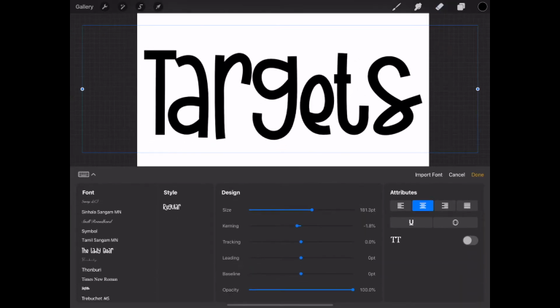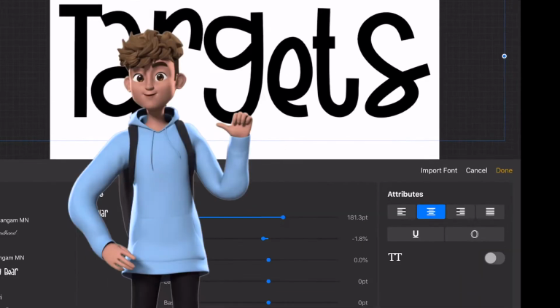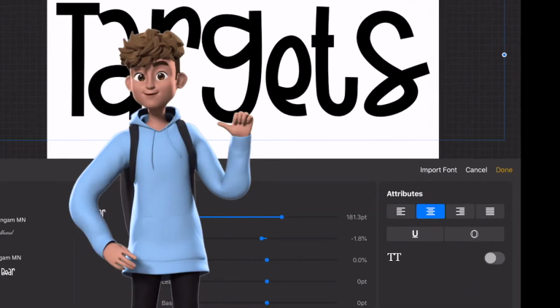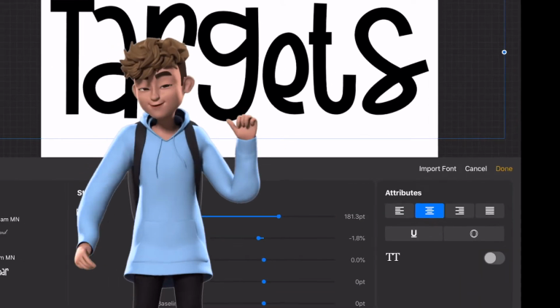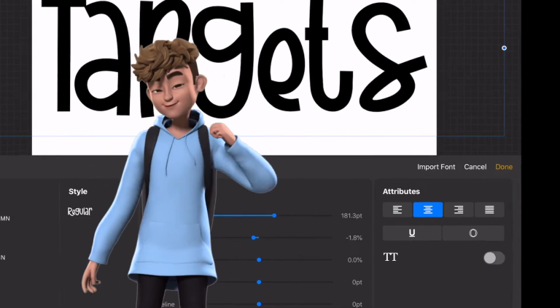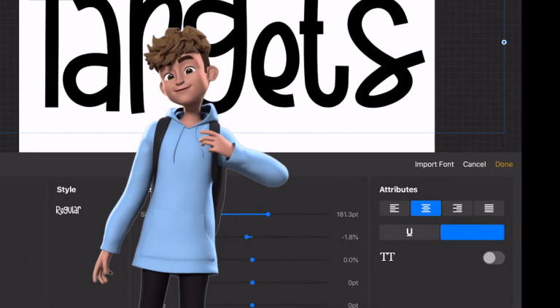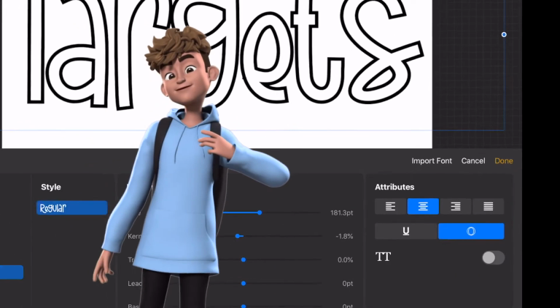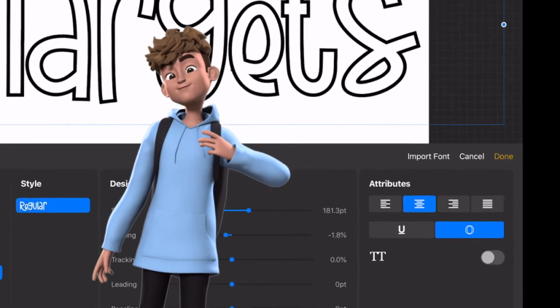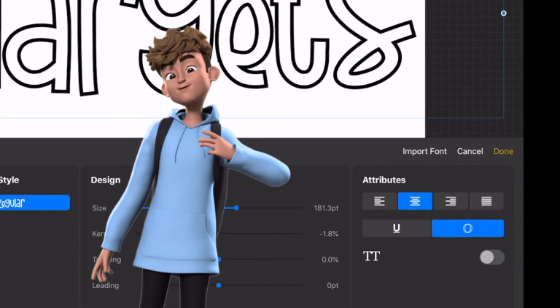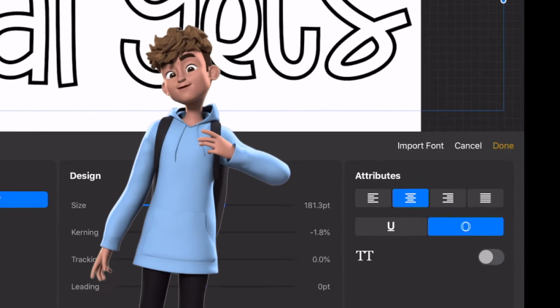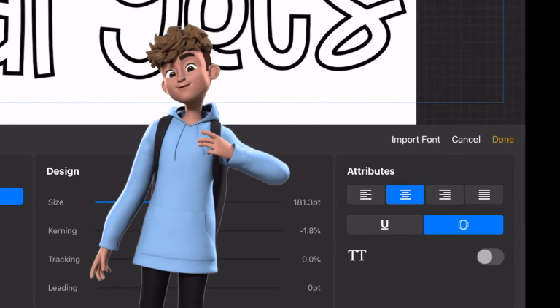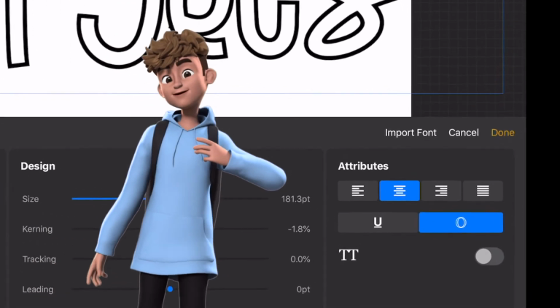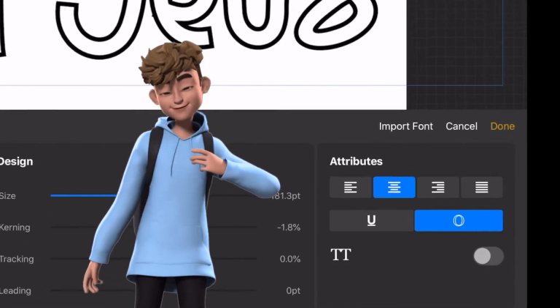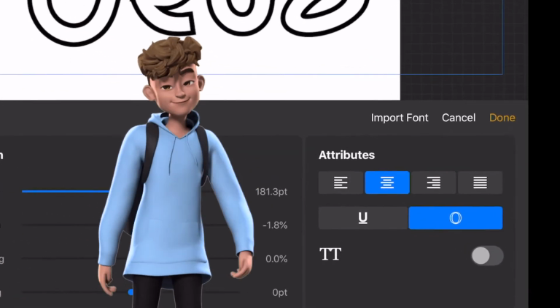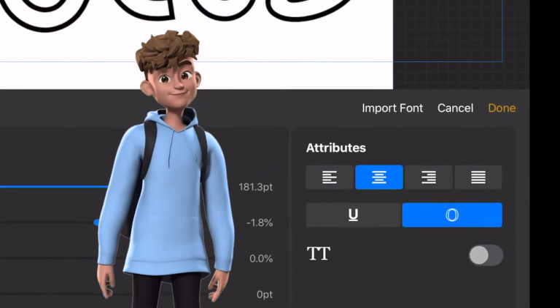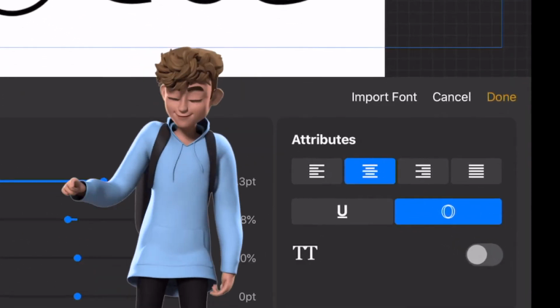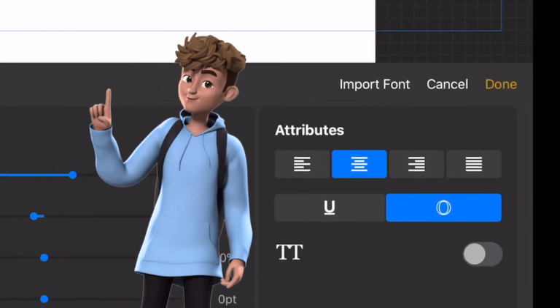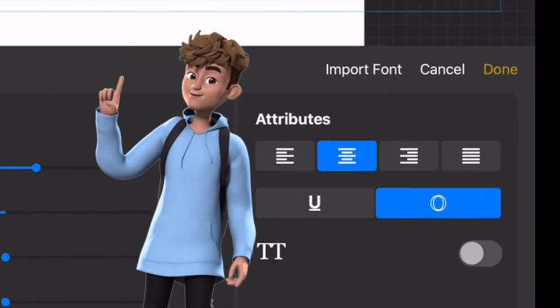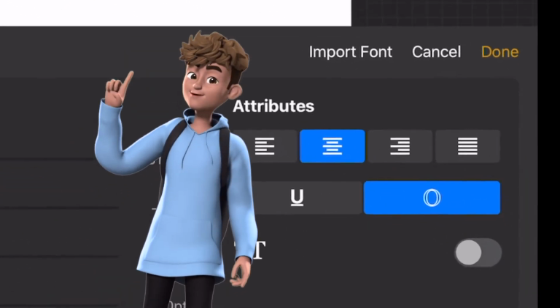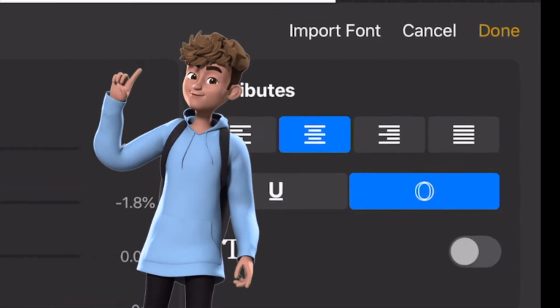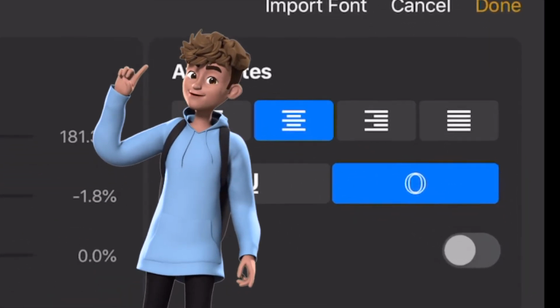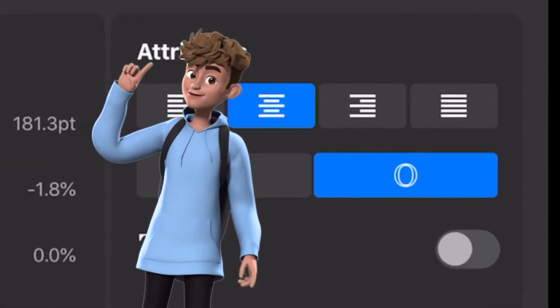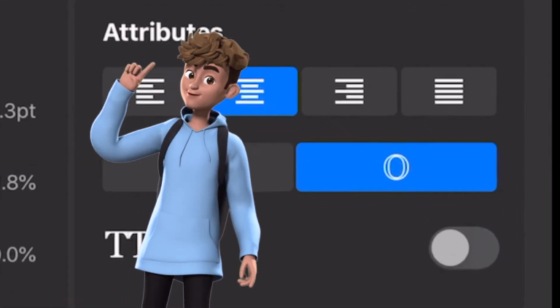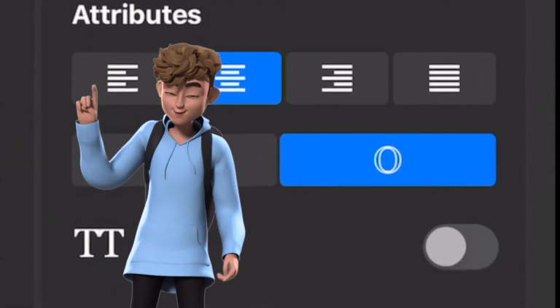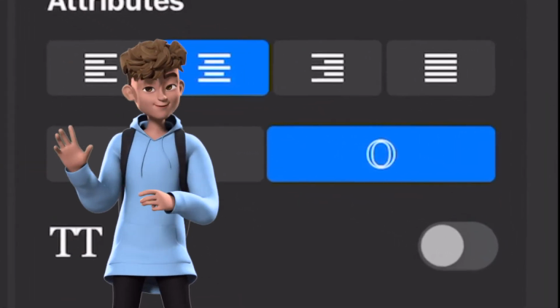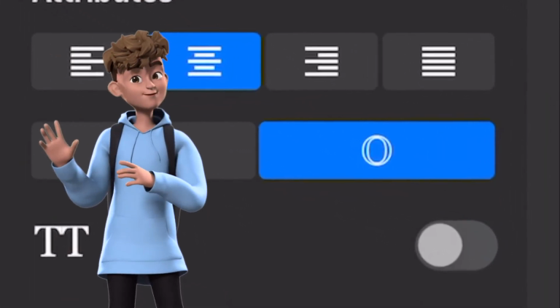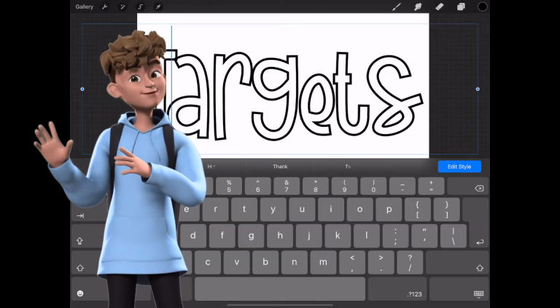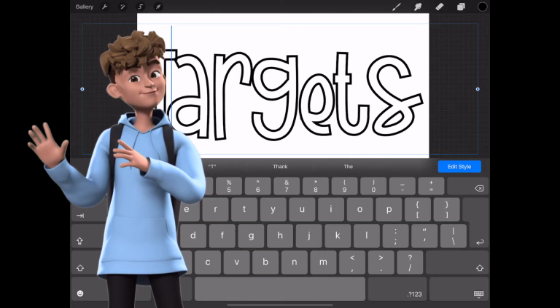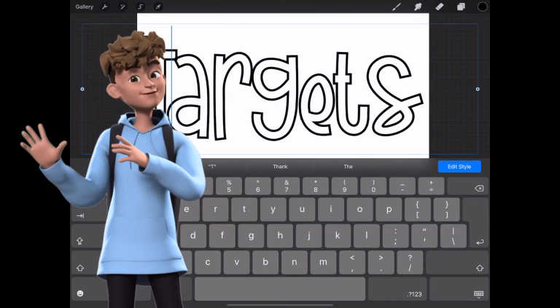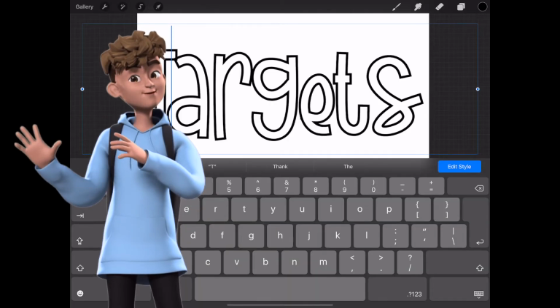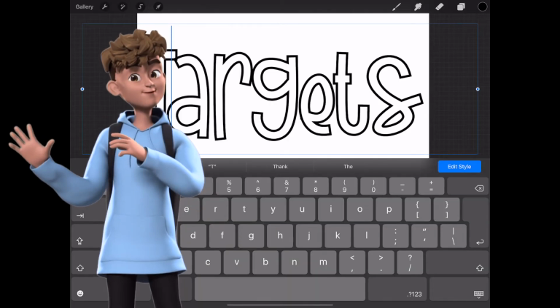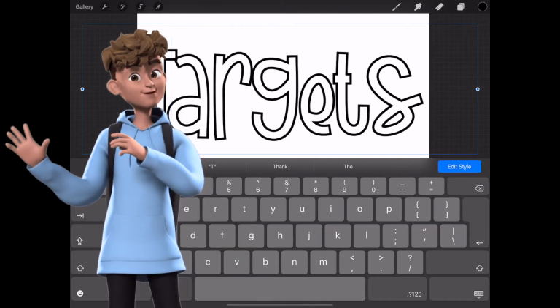Then go to the Attributes section and click on Outline. This will give your letters a bold outline, ready to add in the glitter.